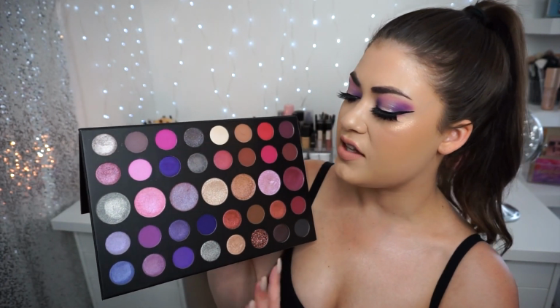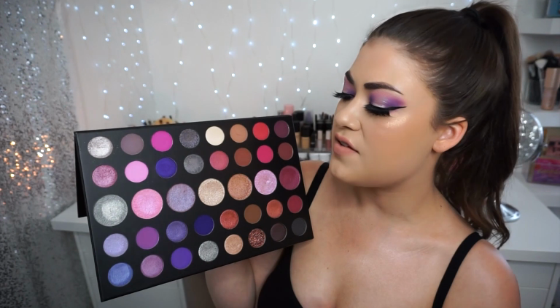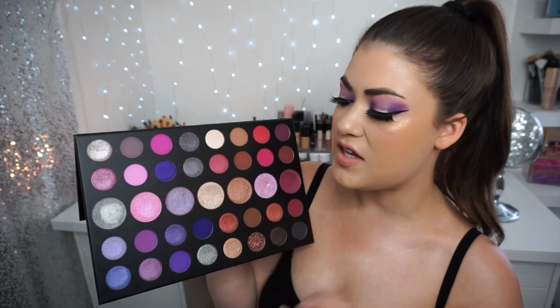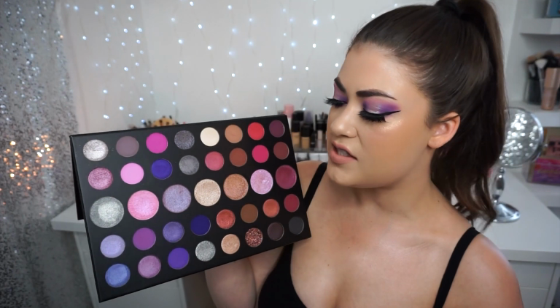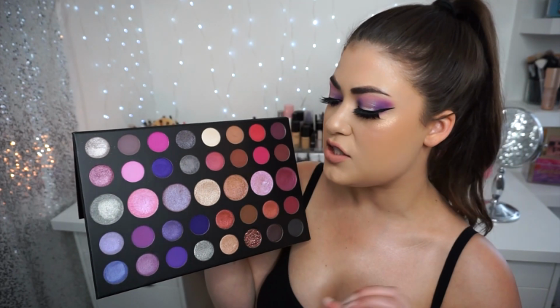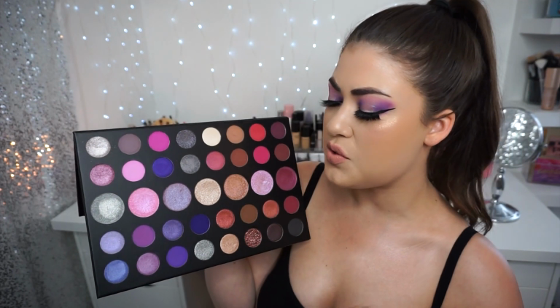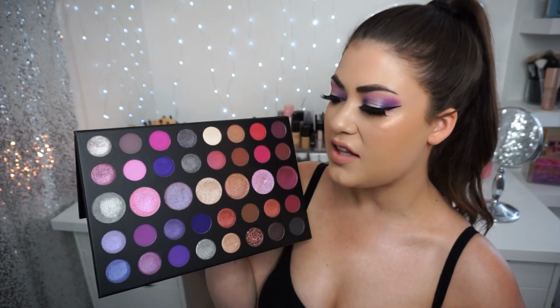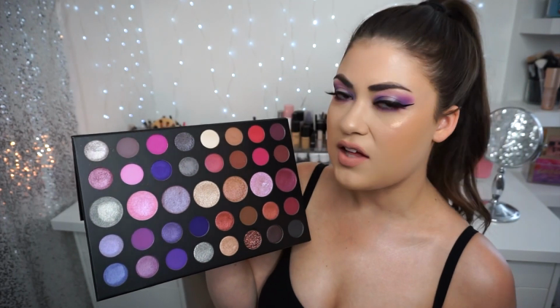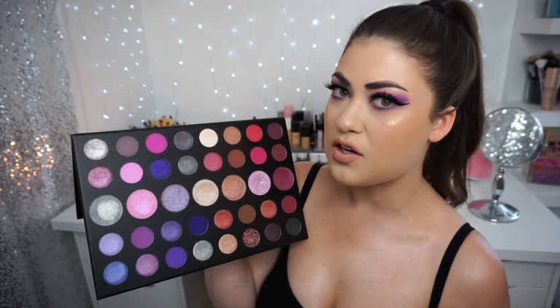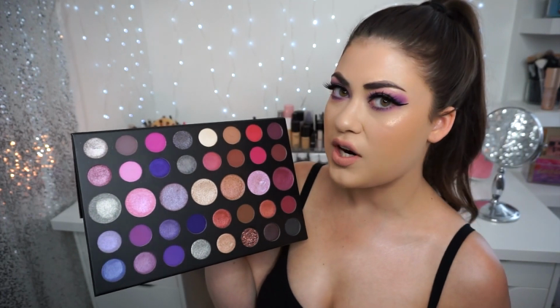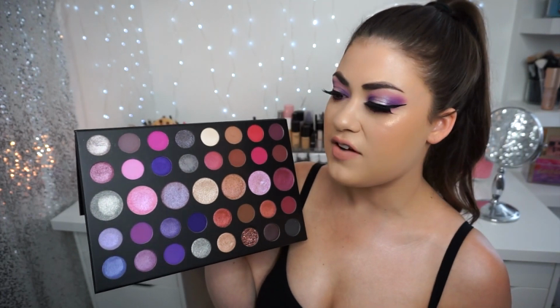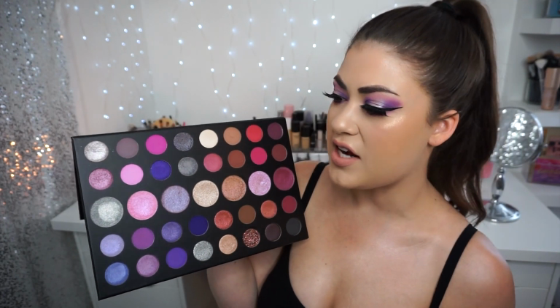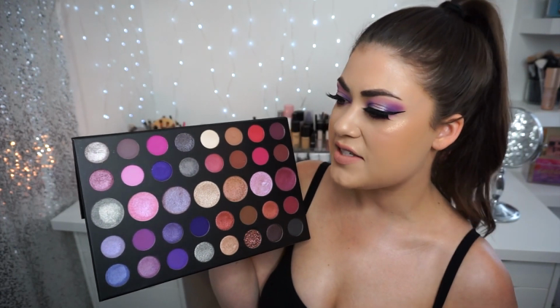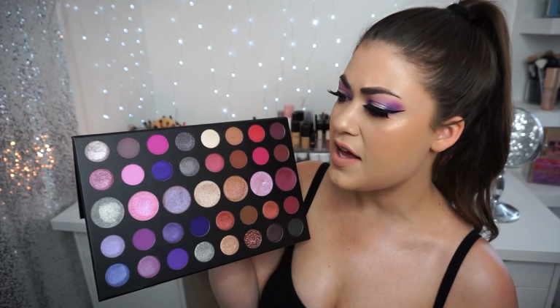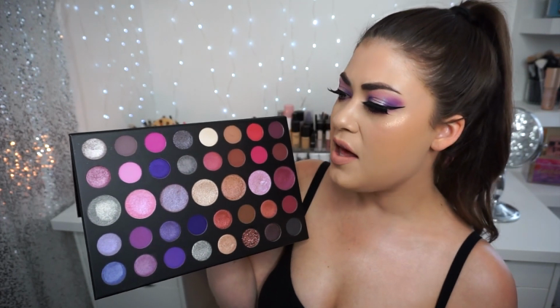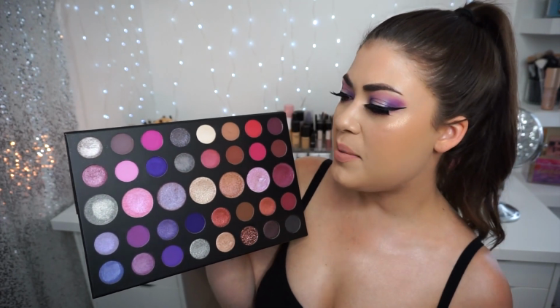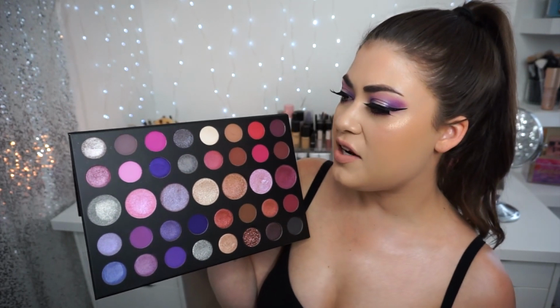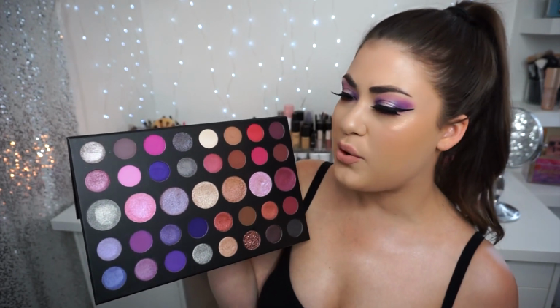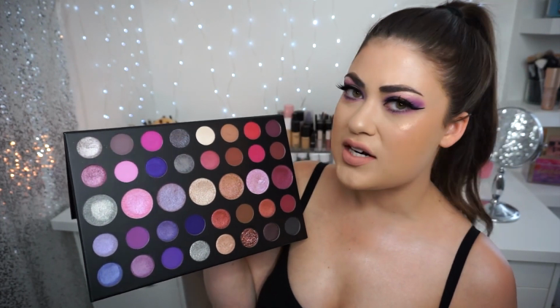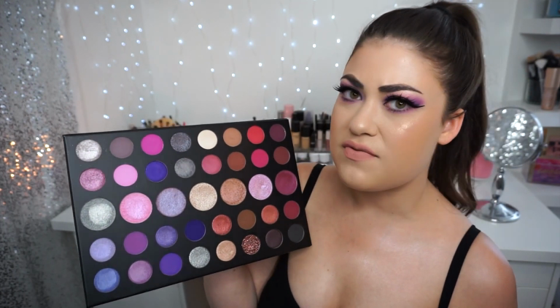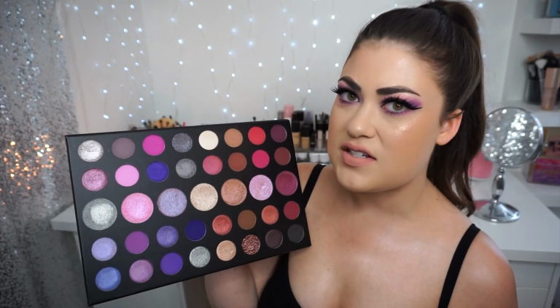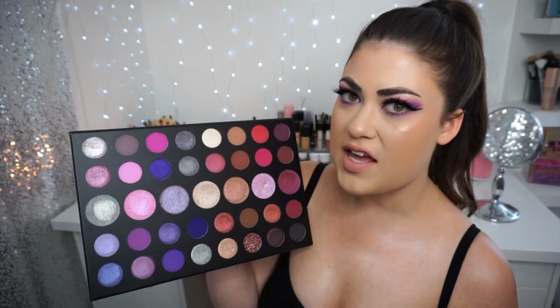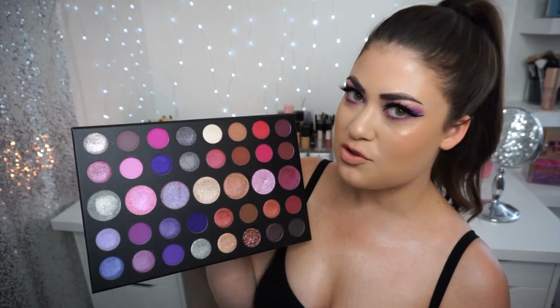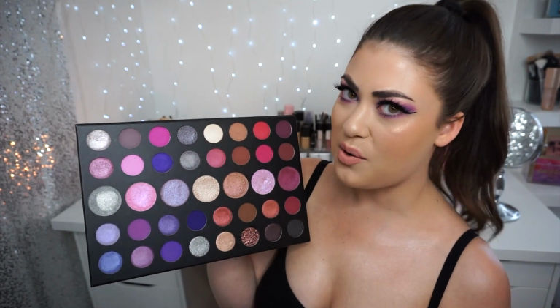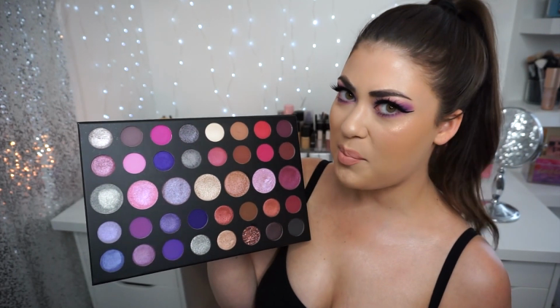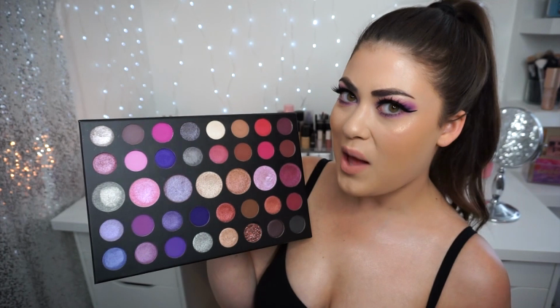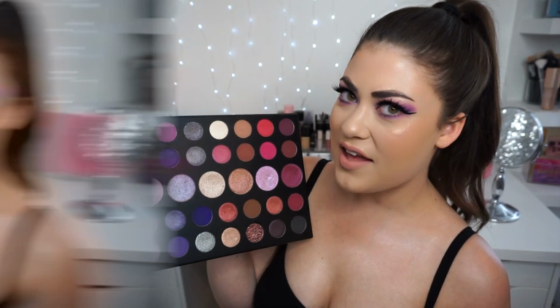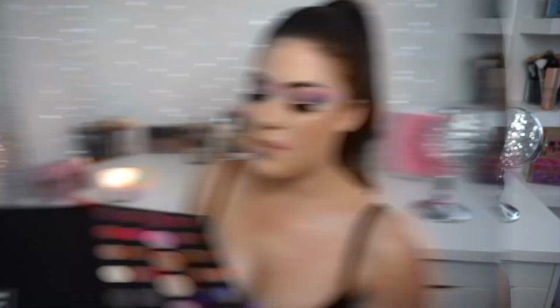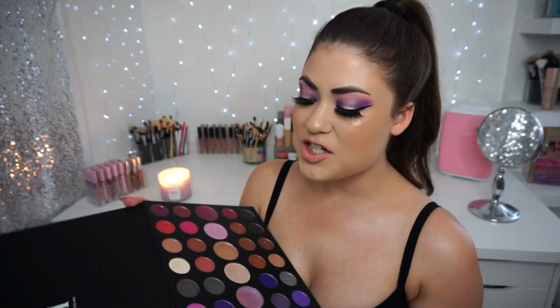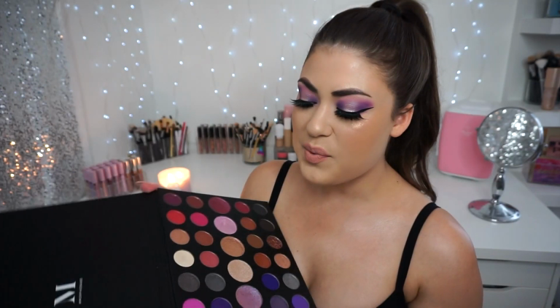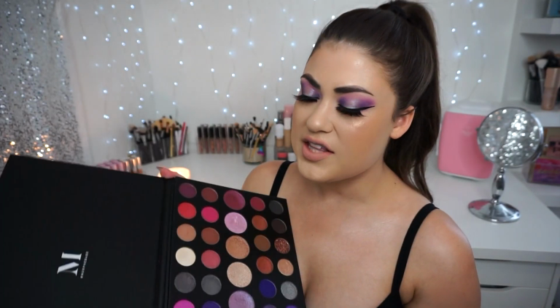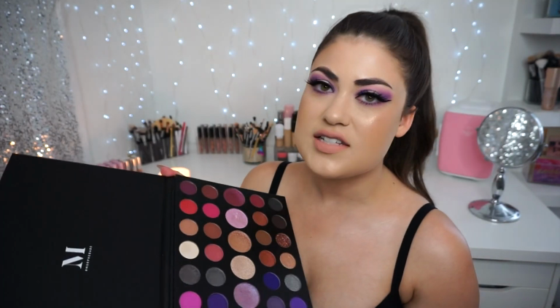I feel like the ethereal, kind of unicorn slash crystal vibe is where a lot of makeup is headed, and I feel like this palette fits into that category very nicely, but in a more sophisticated, grown-up way.